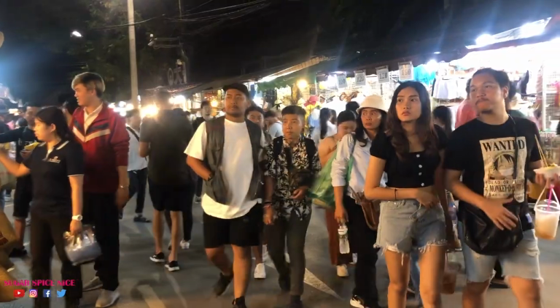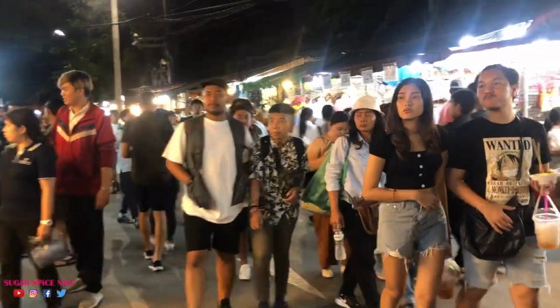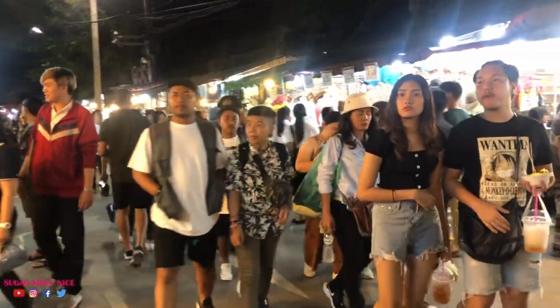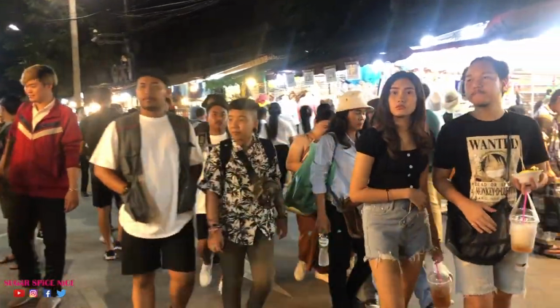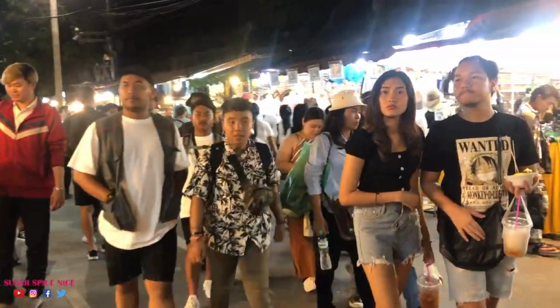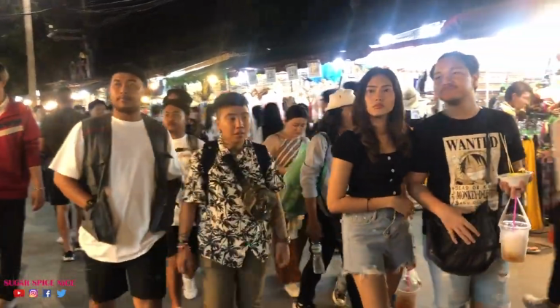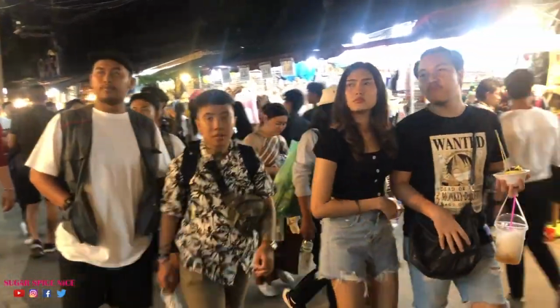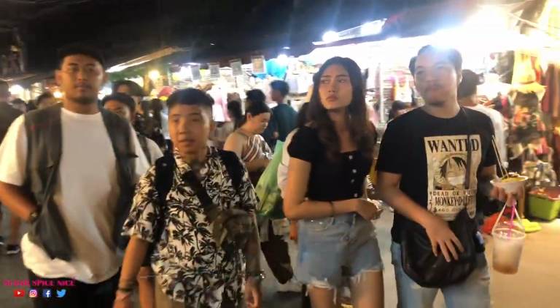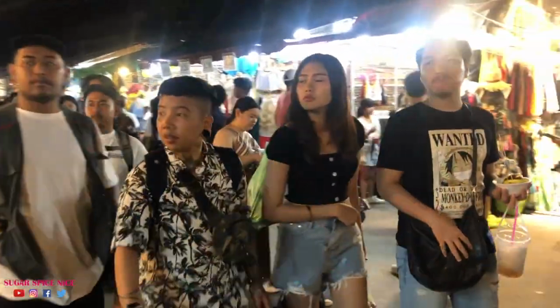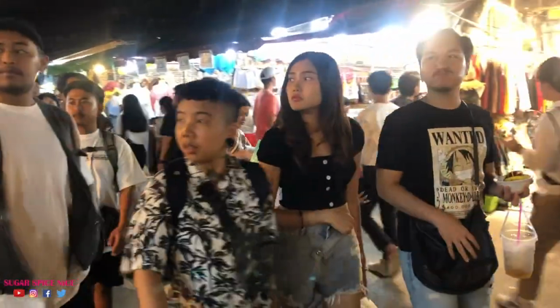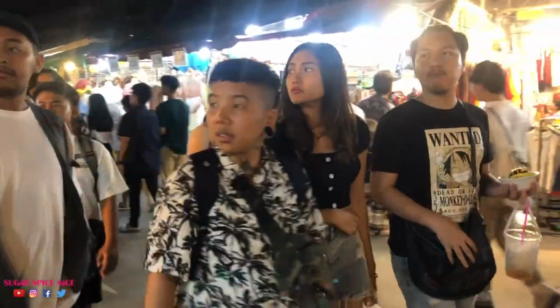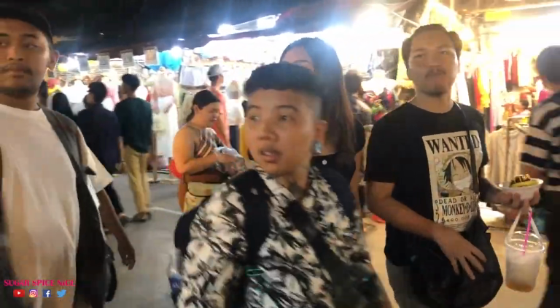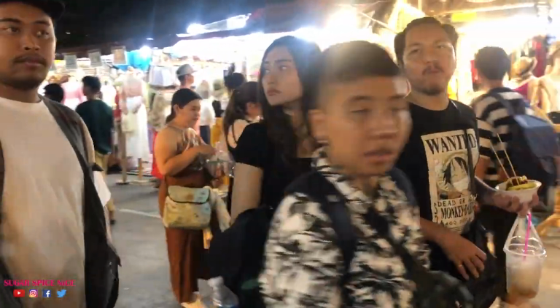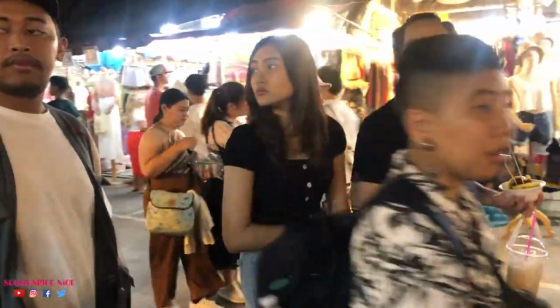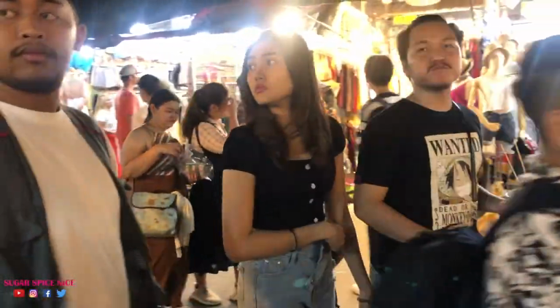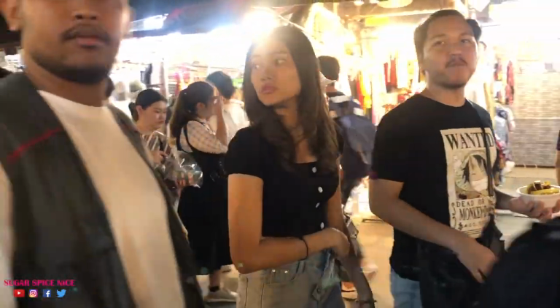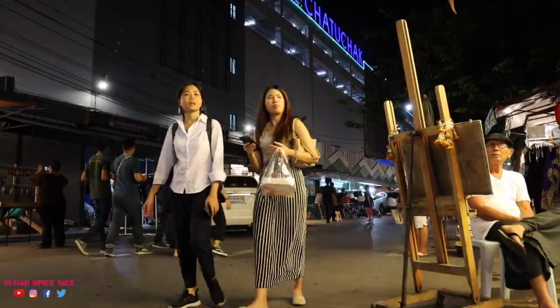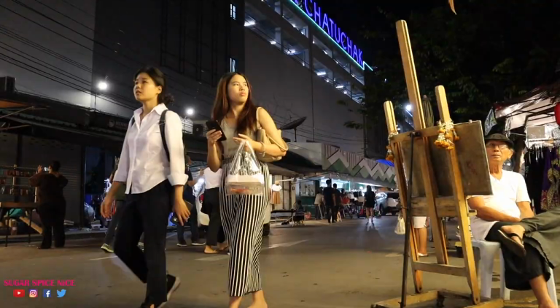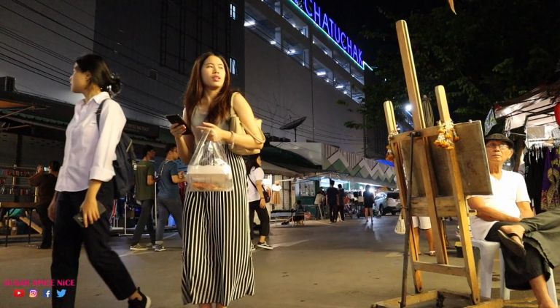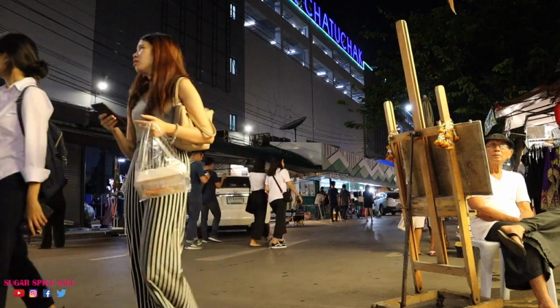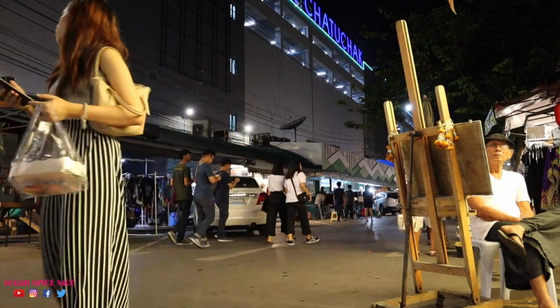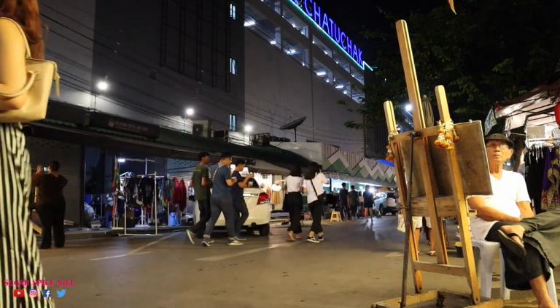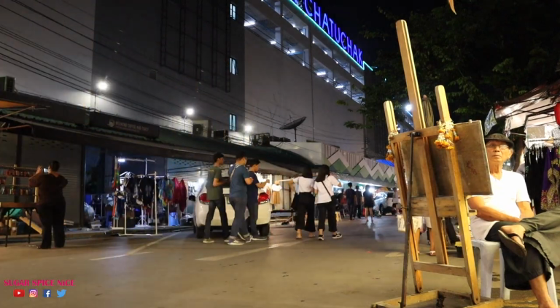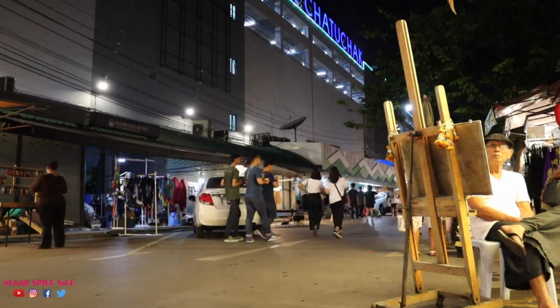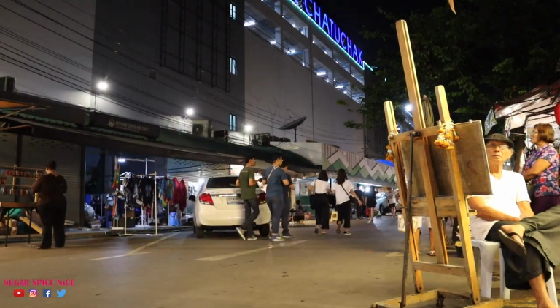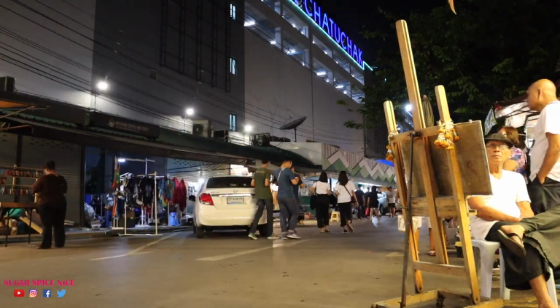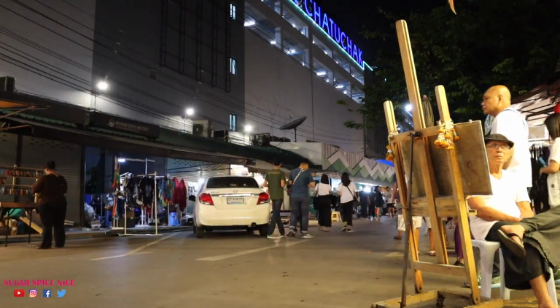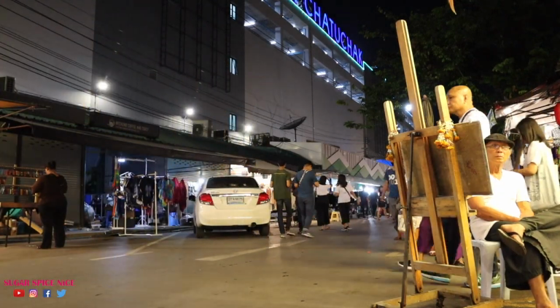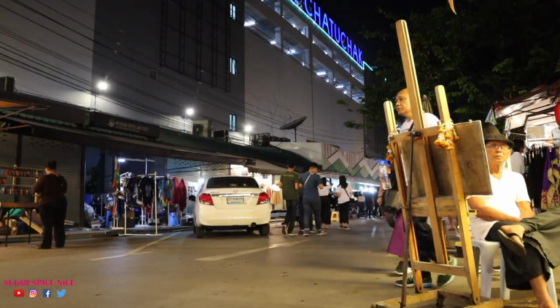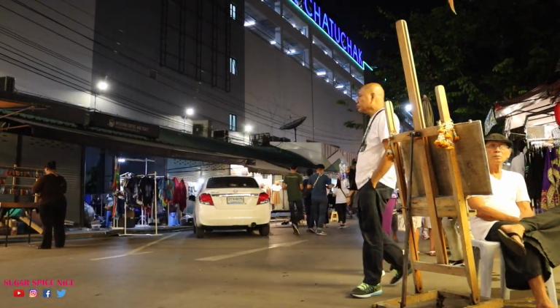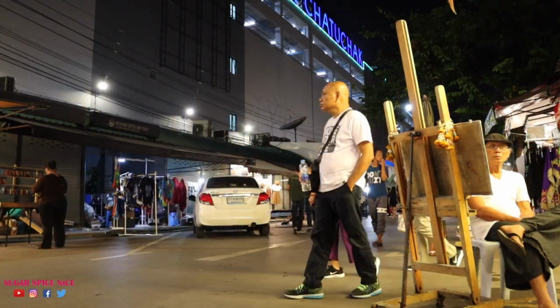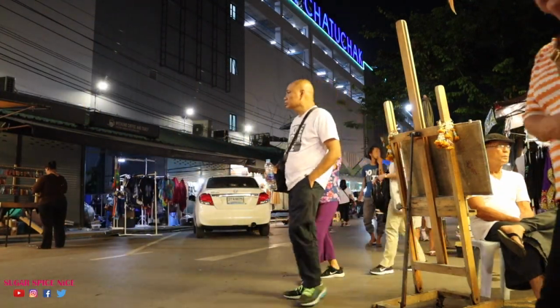Towards the night, the buzz in this market just increases. I'm here on a Friday night when it's open until about midnight.